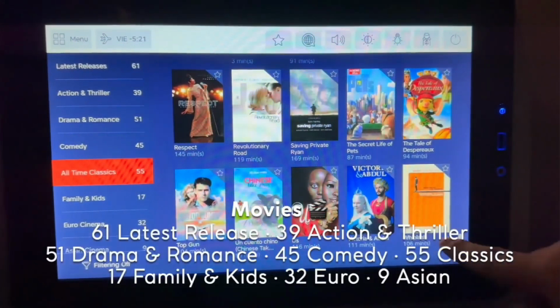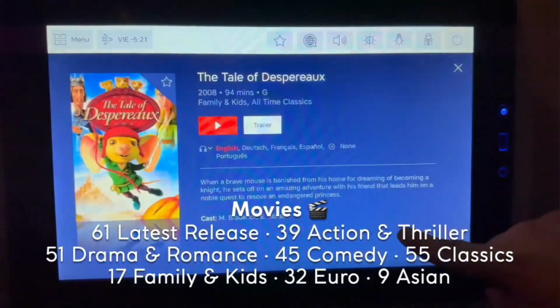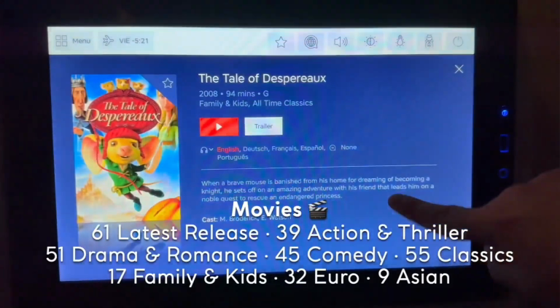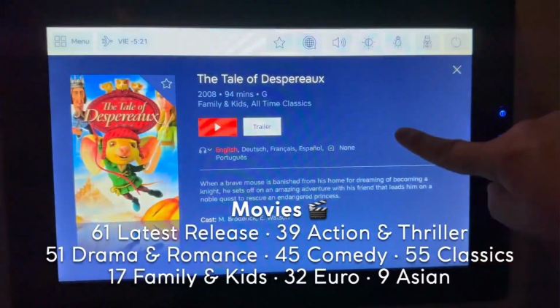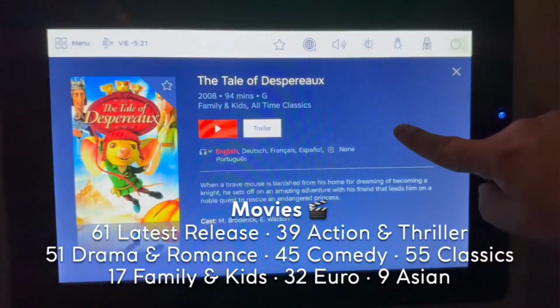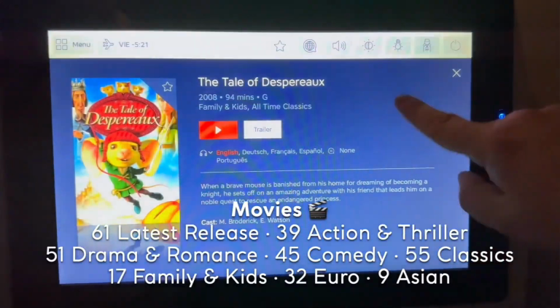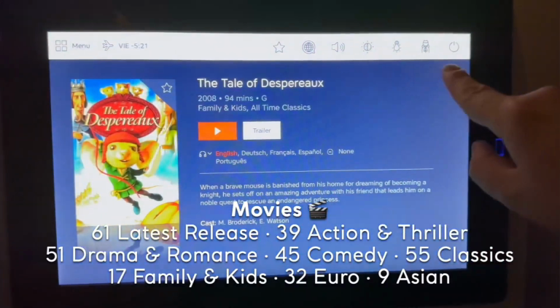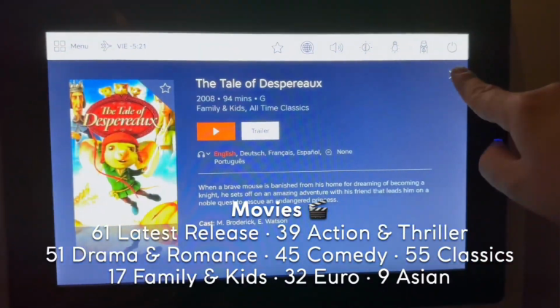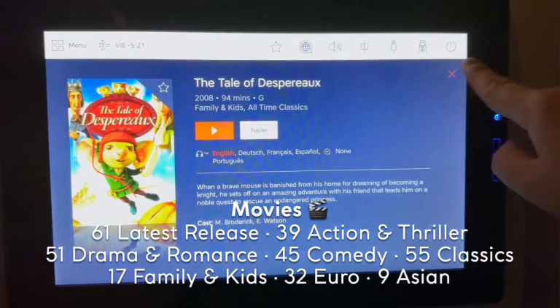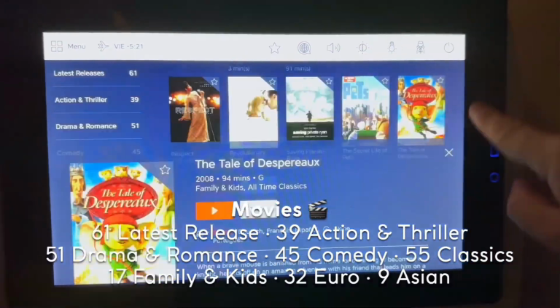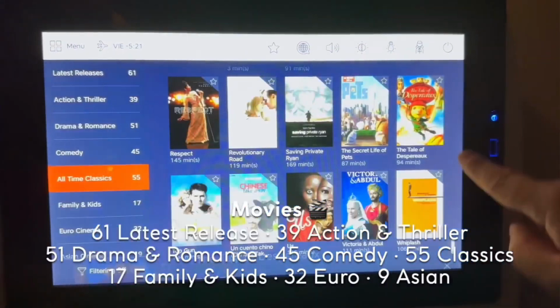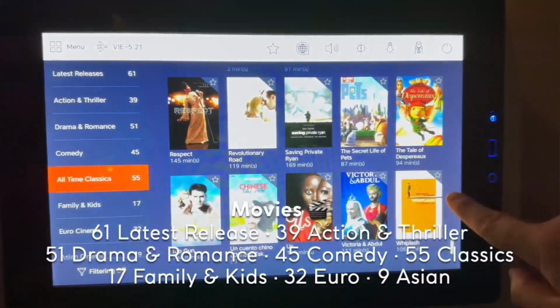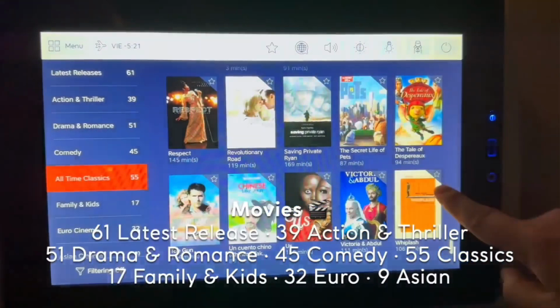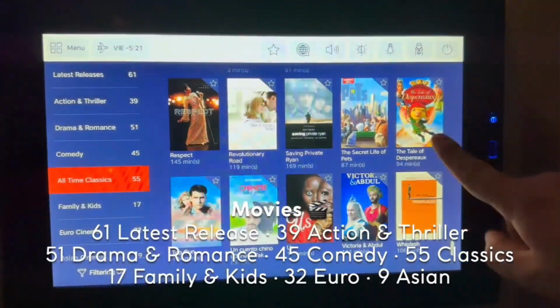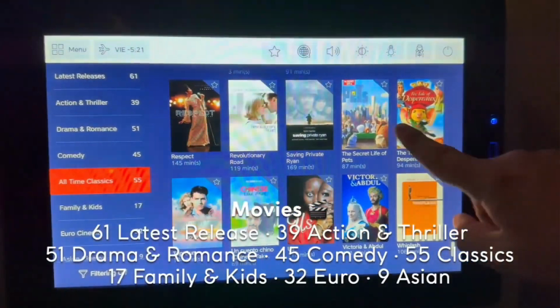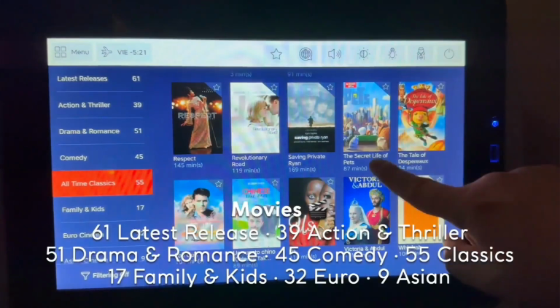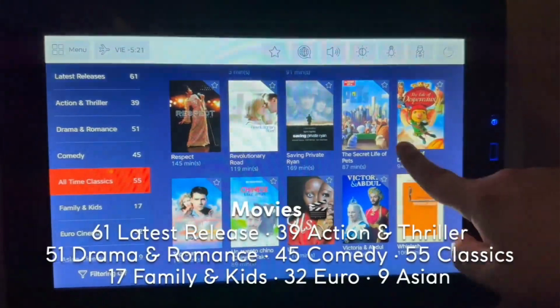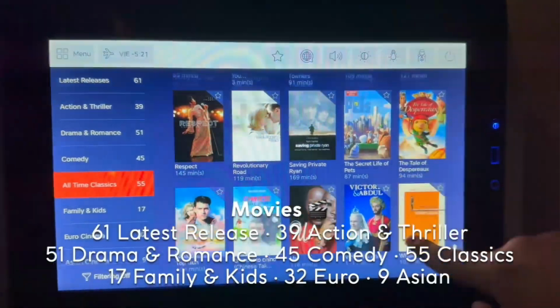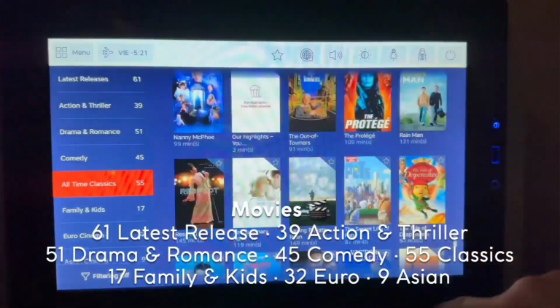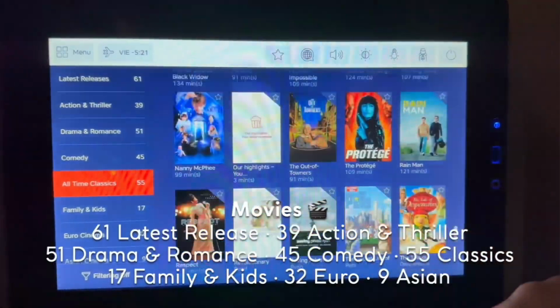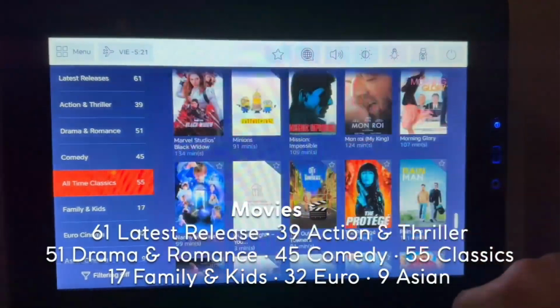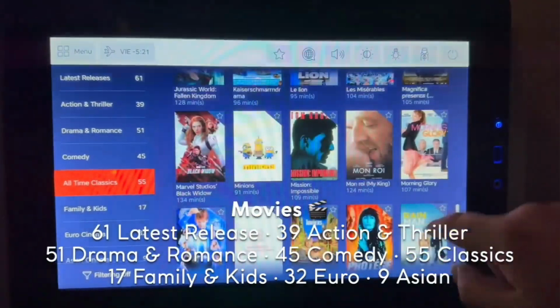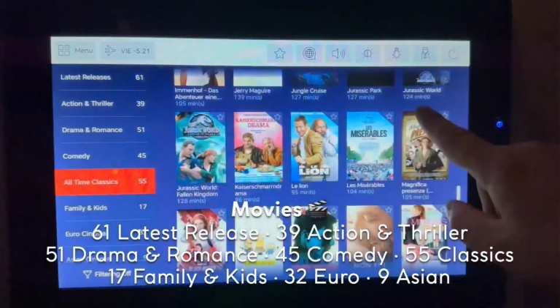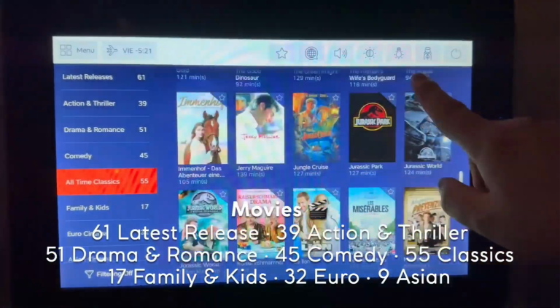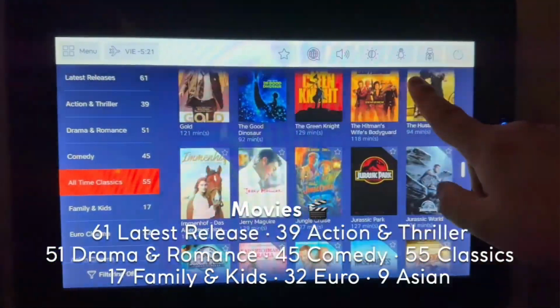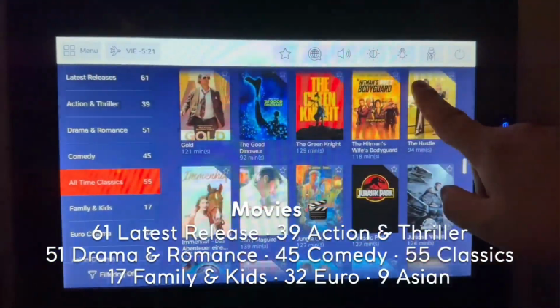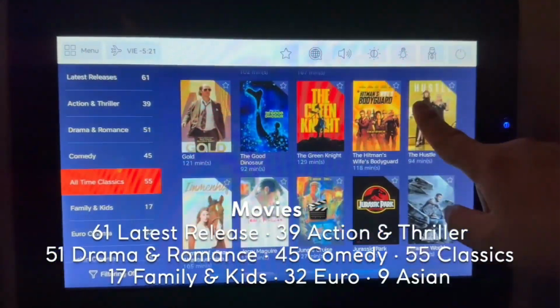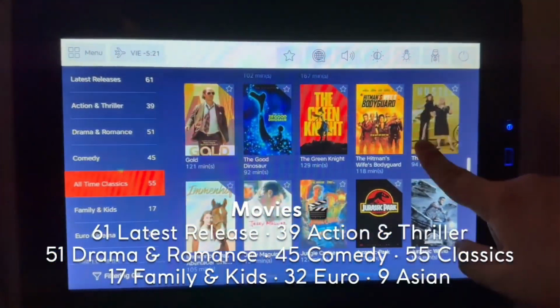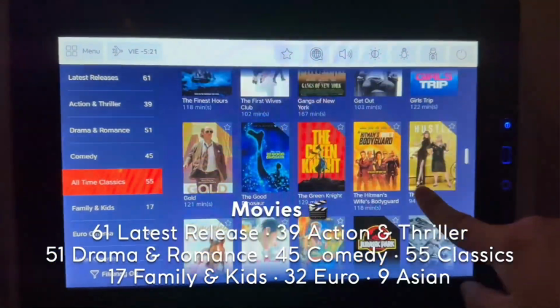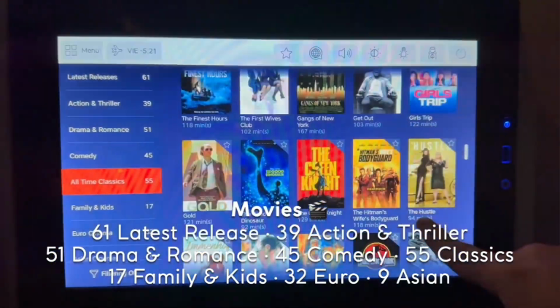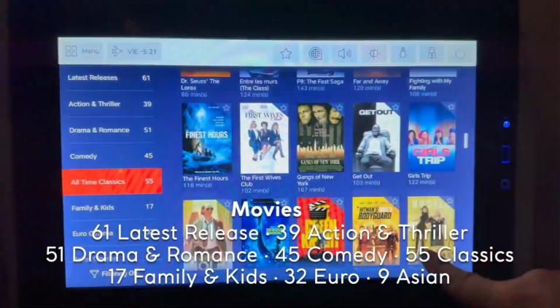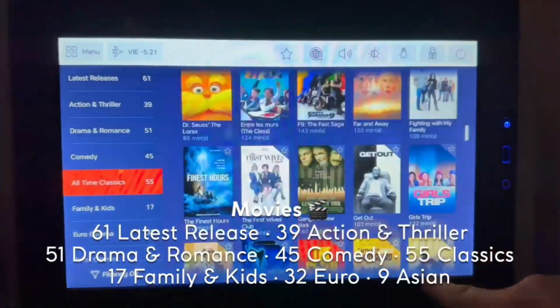The entertainment system was pretty good. The screen was responsive, bright and clear, and there was a nice selection of movies and TV shows.